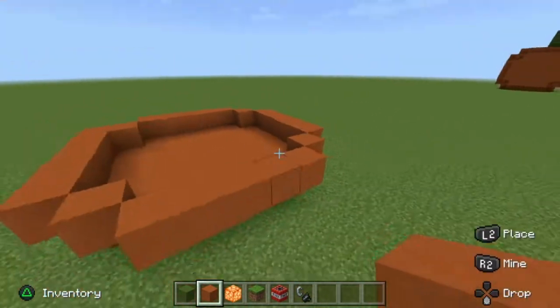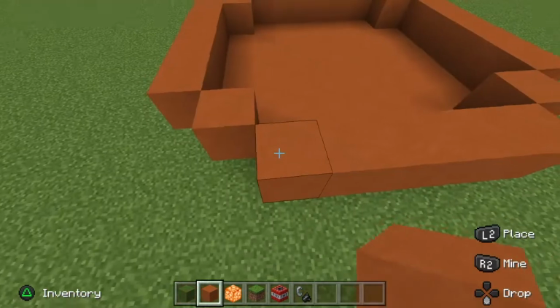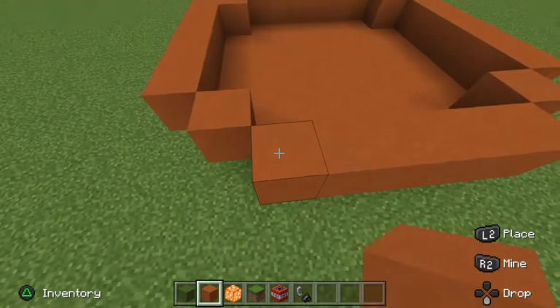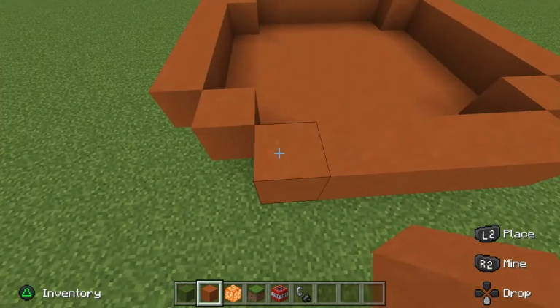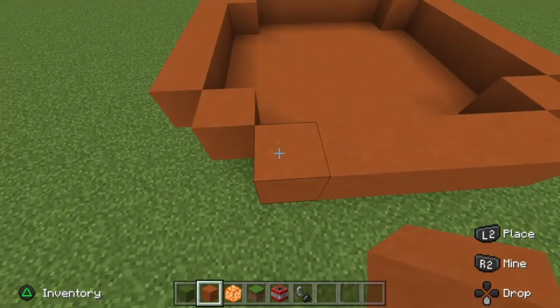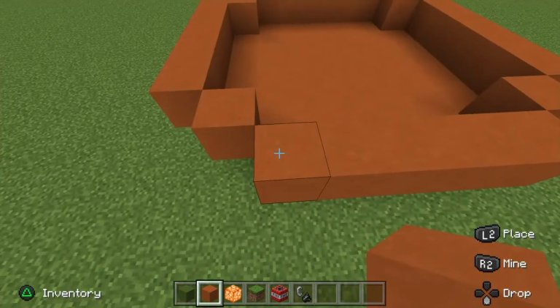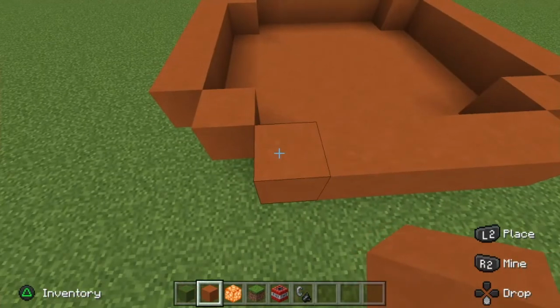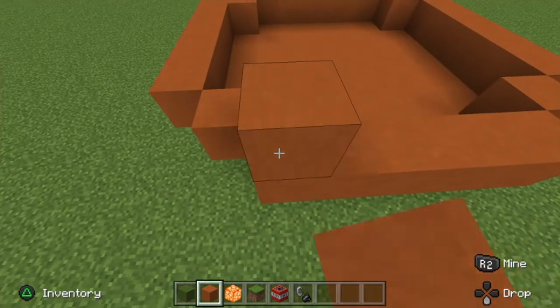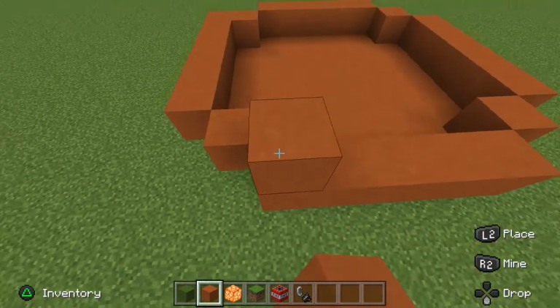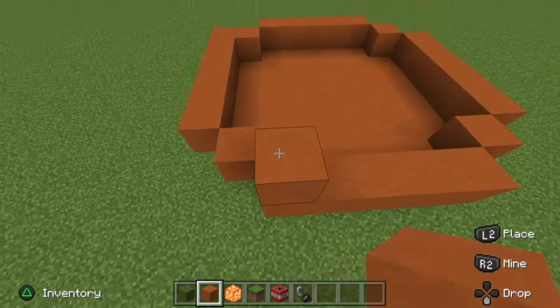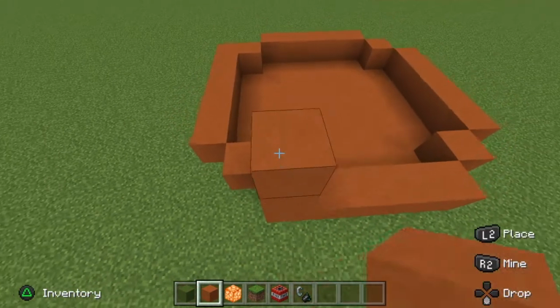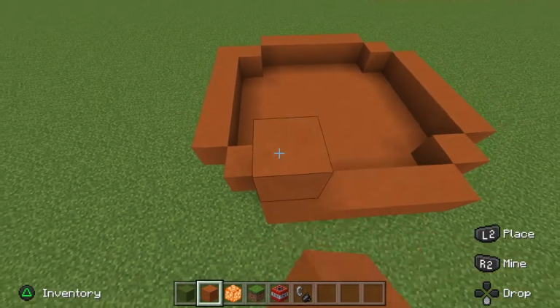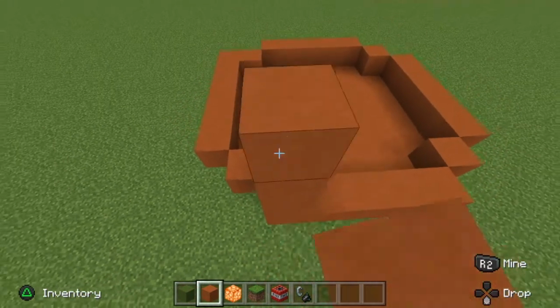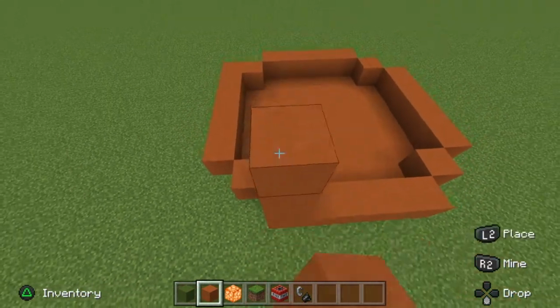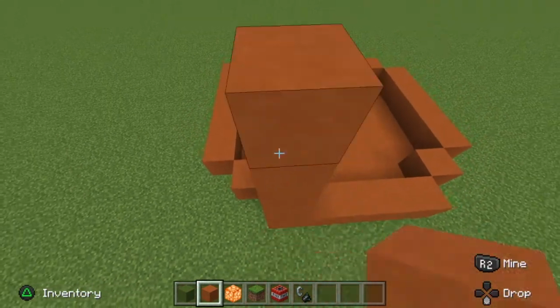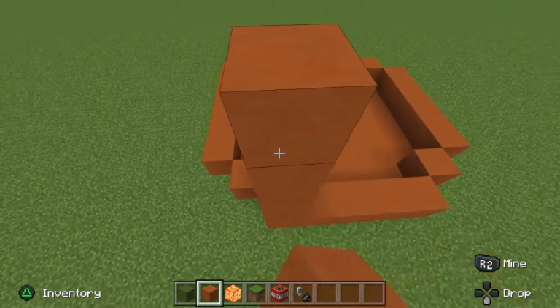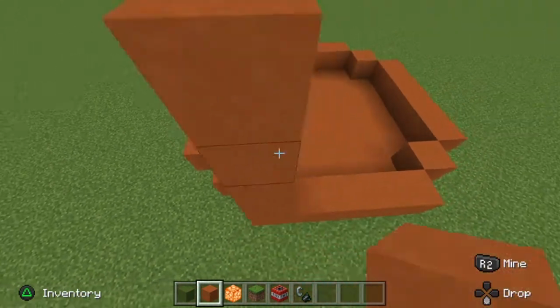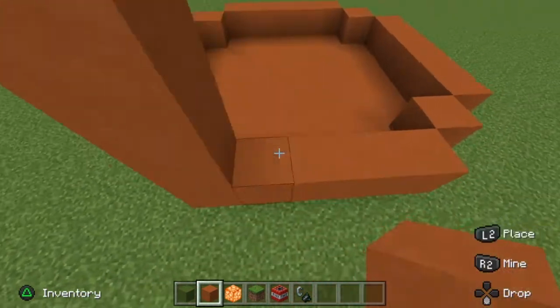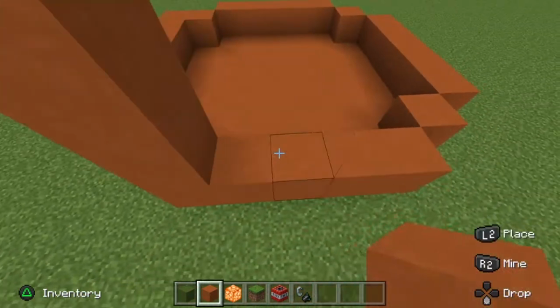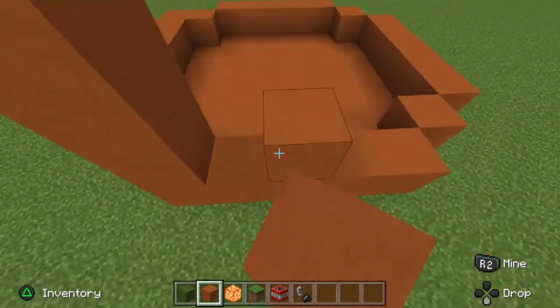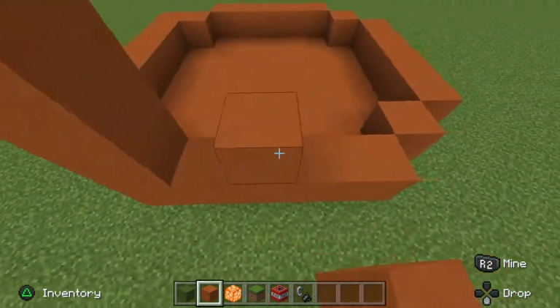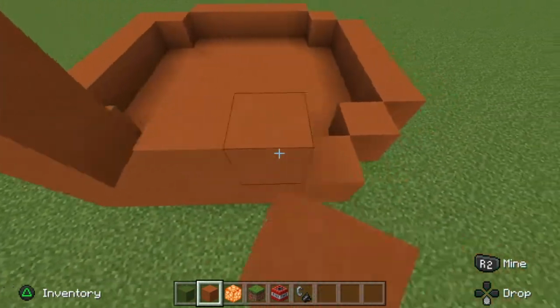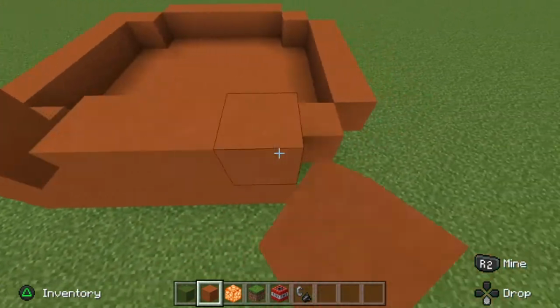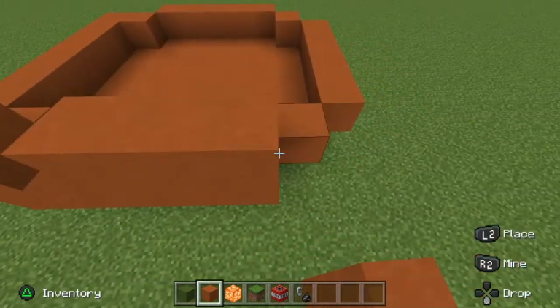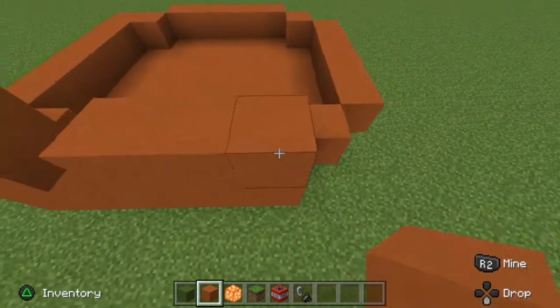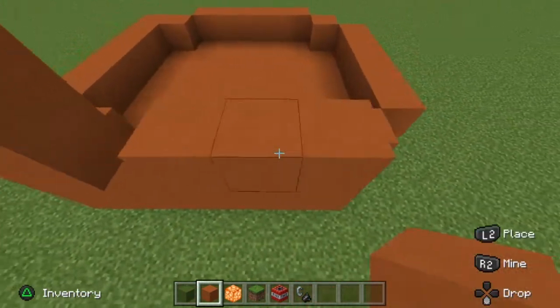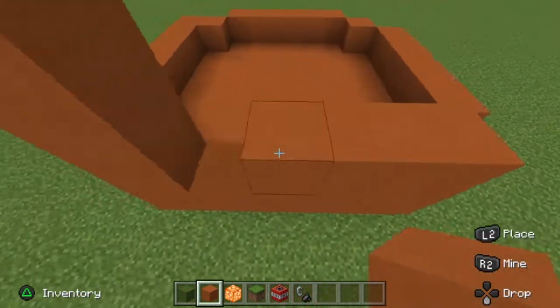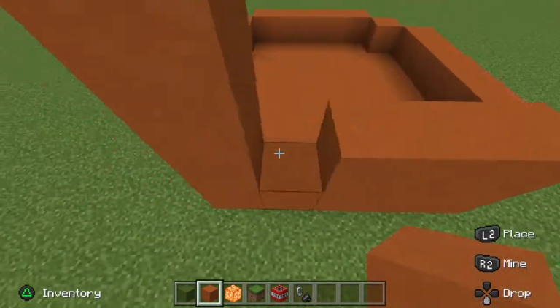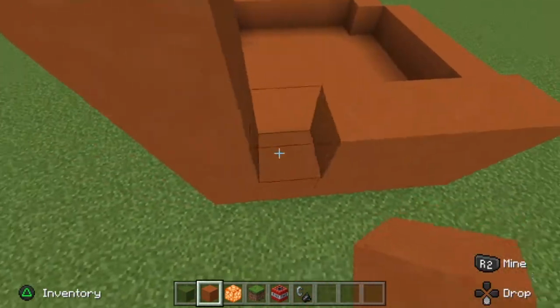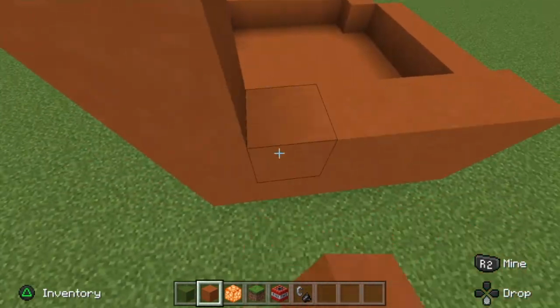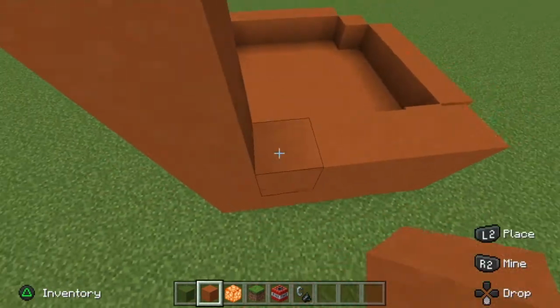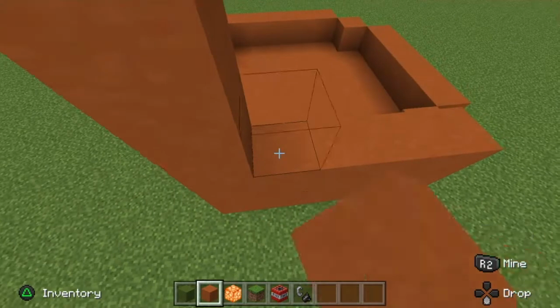You're going to want to go up by four, on each and every side.